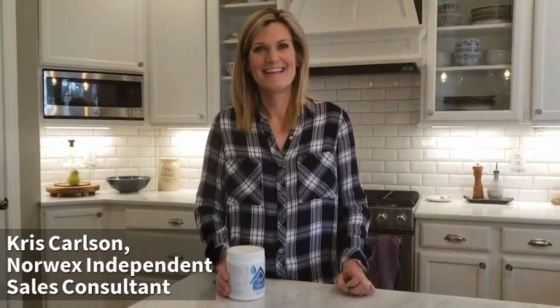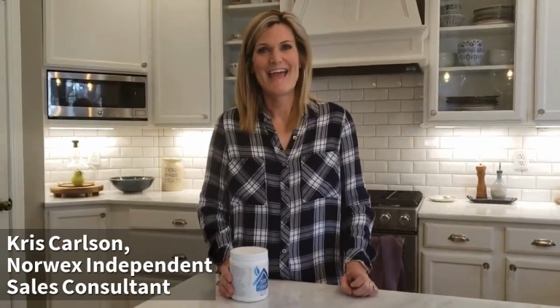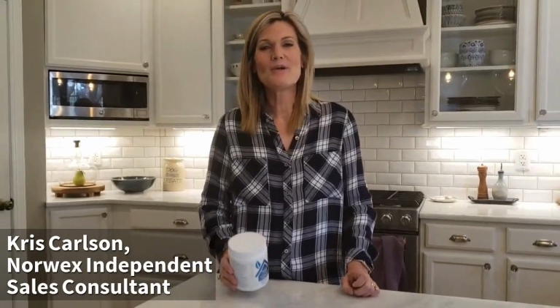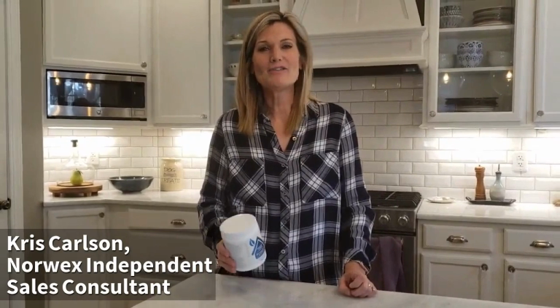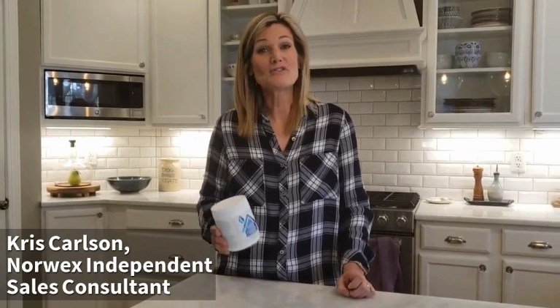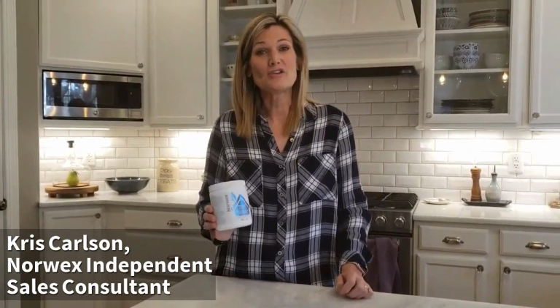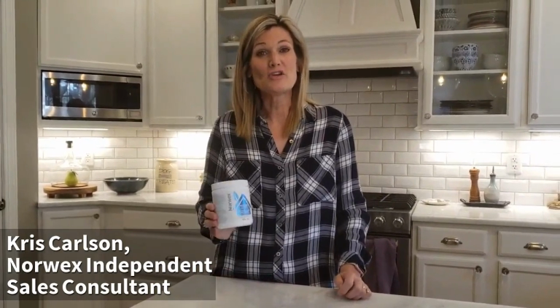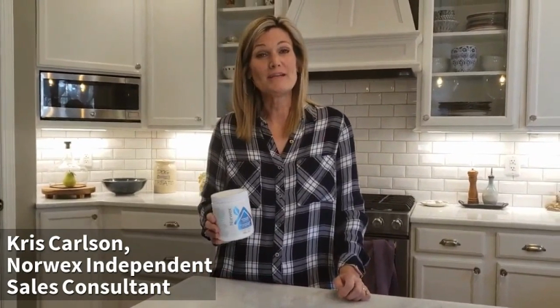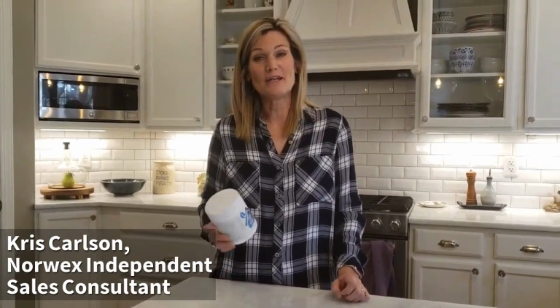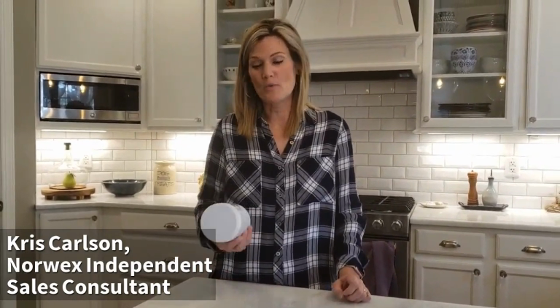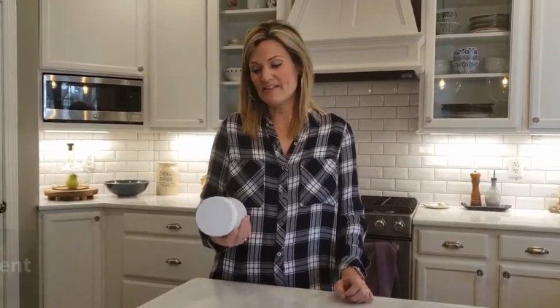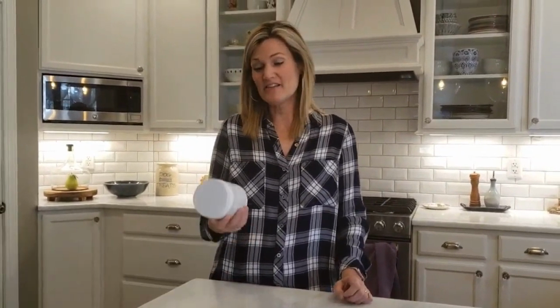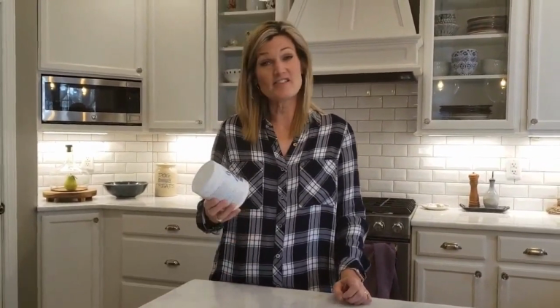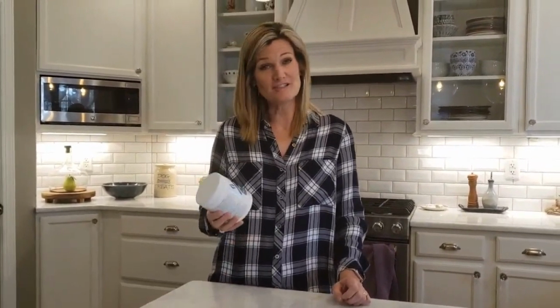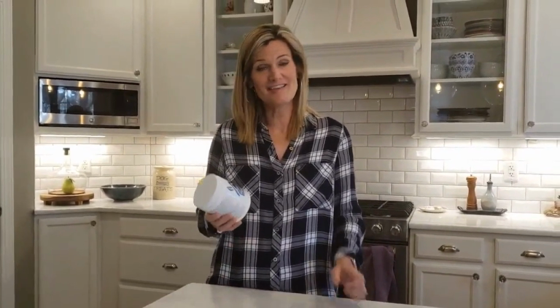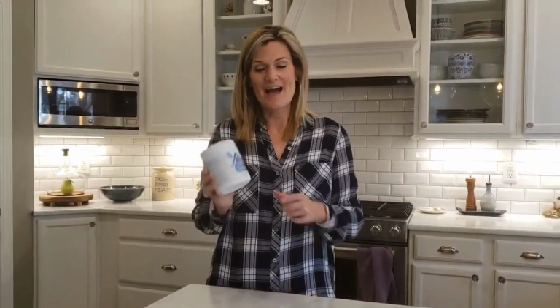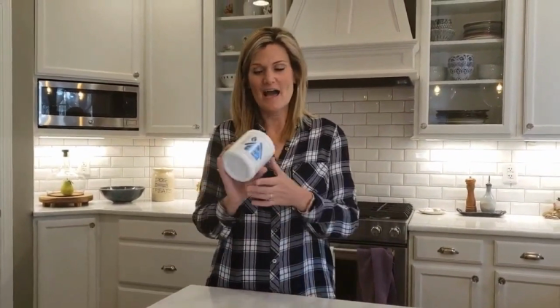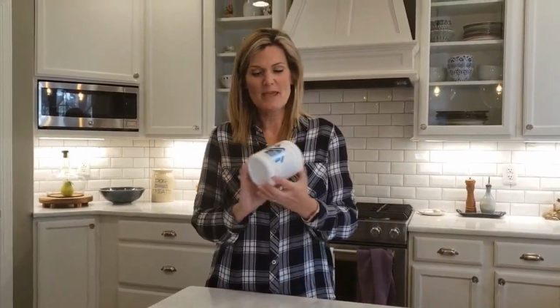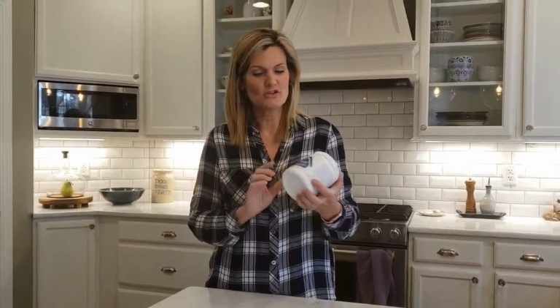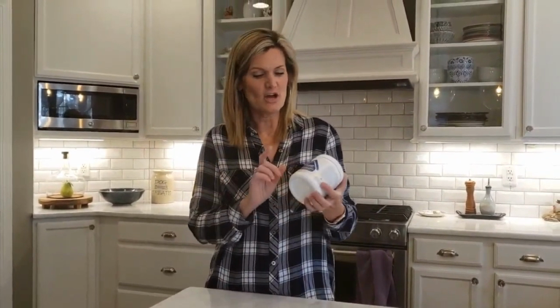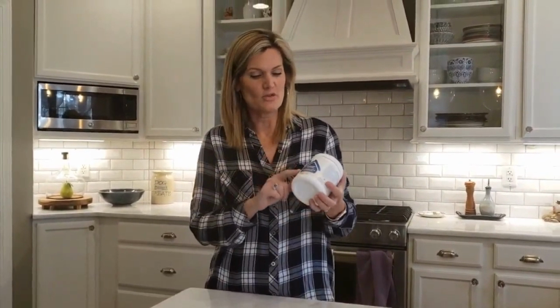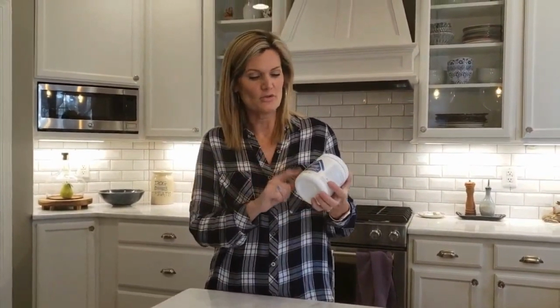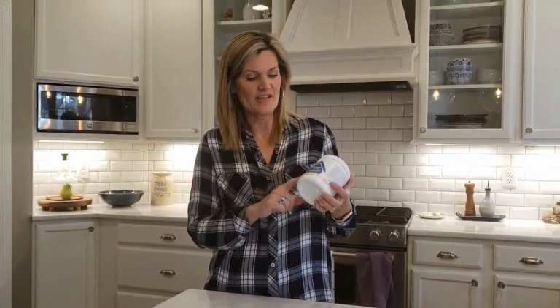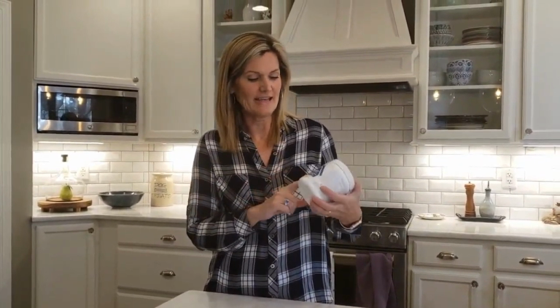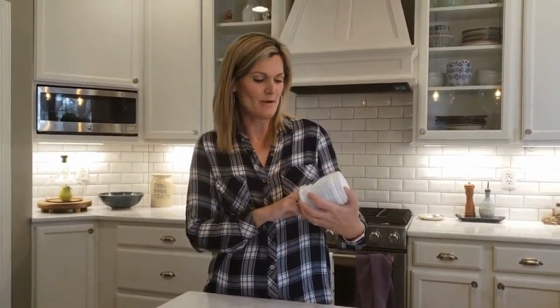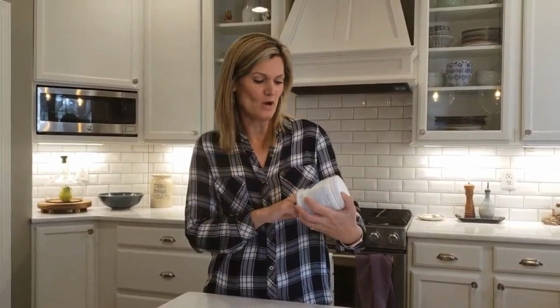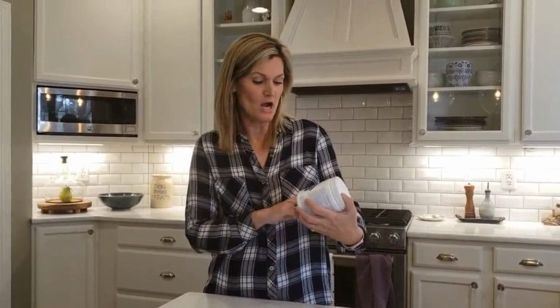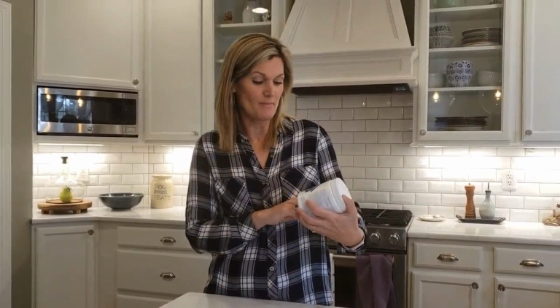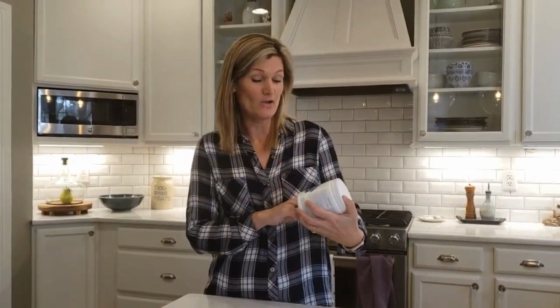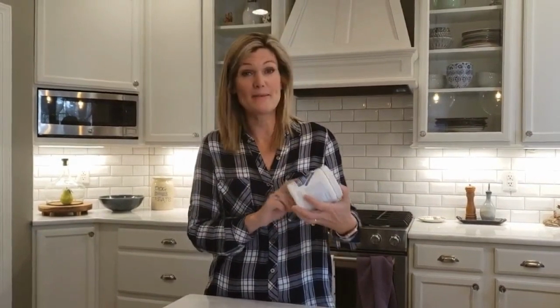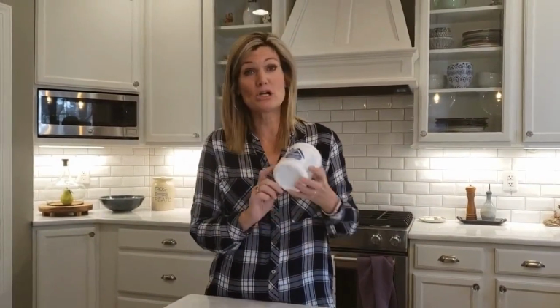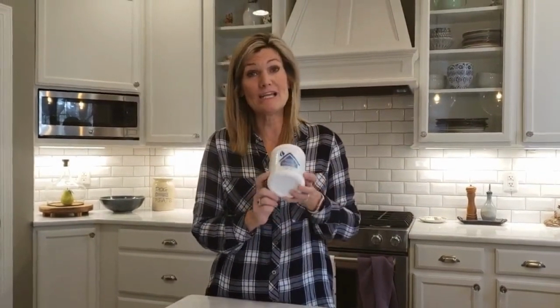Hey you guys, Chris Carlson, your Independent Norwex Sales Consultant. I'm here to talk with you for a second about our microfiber cleaner.